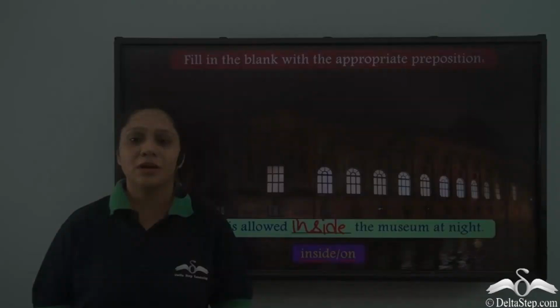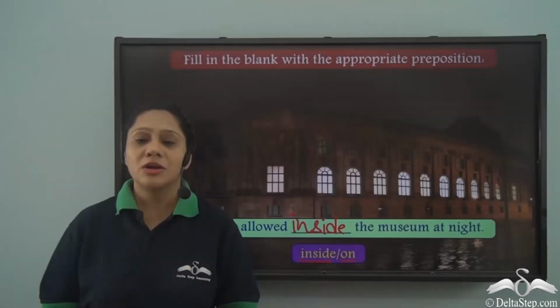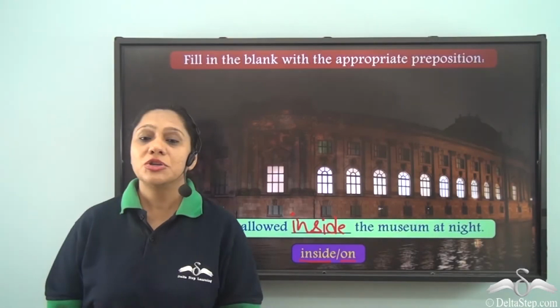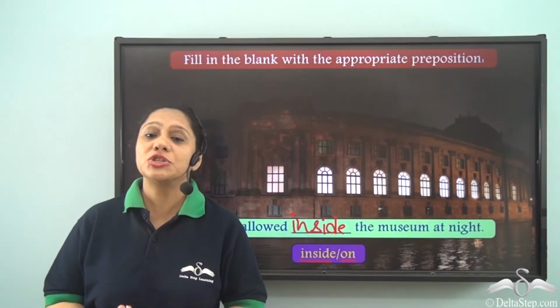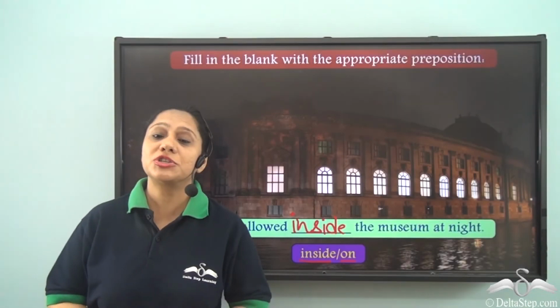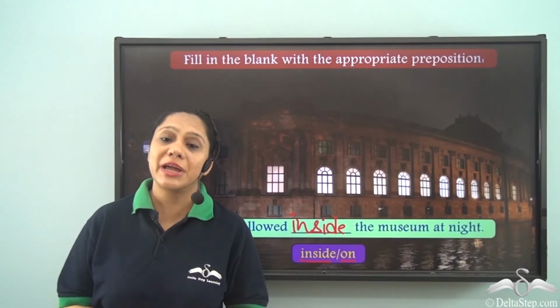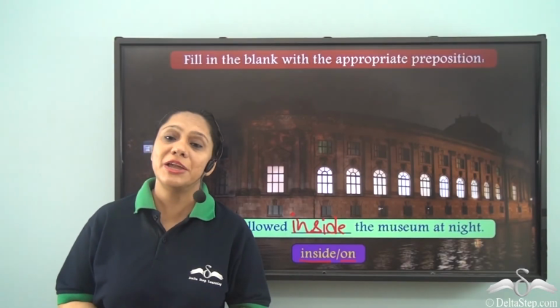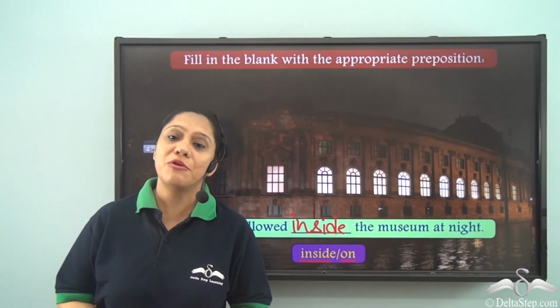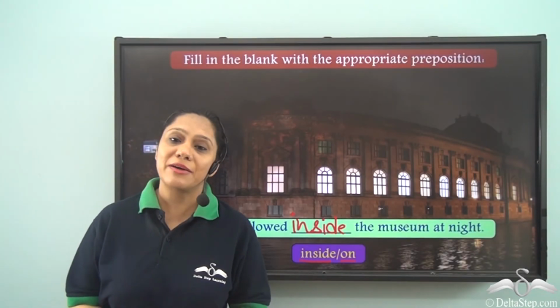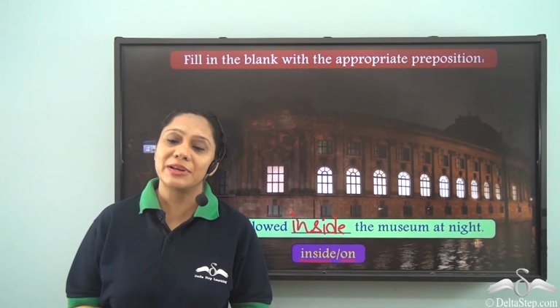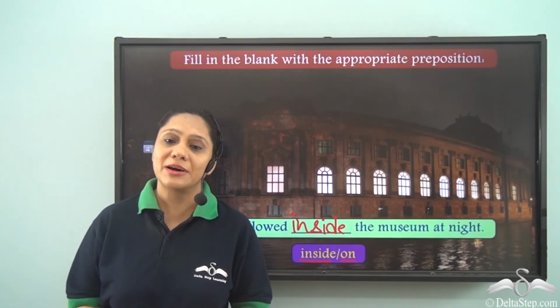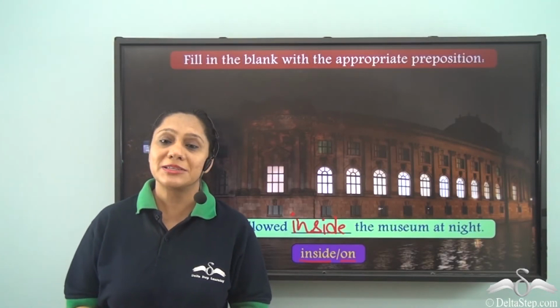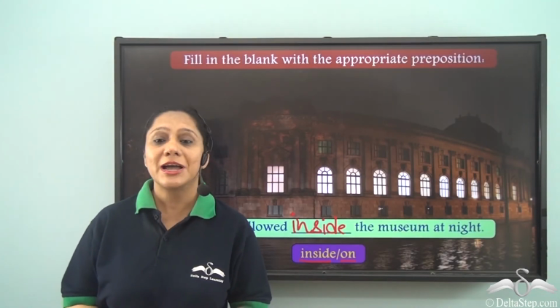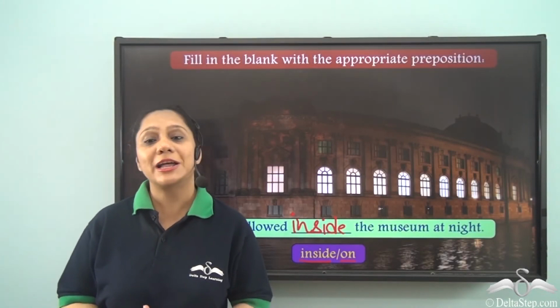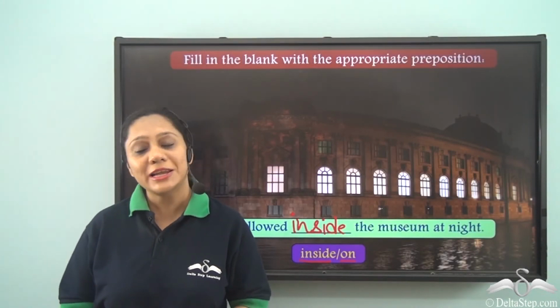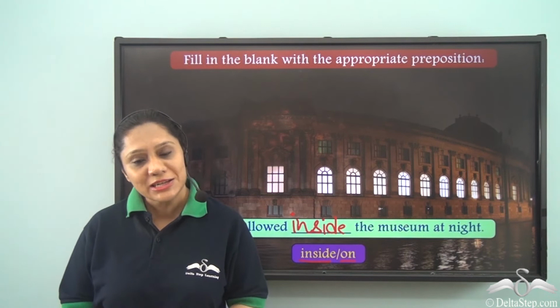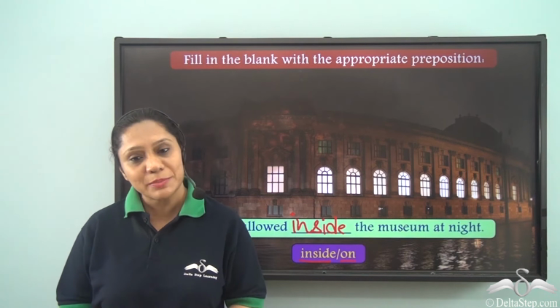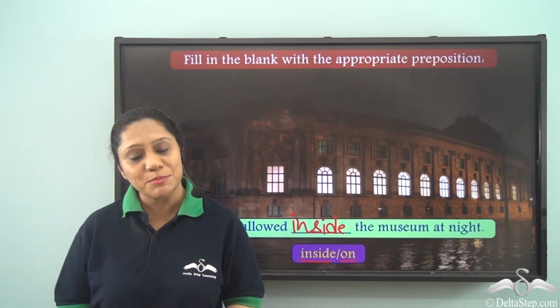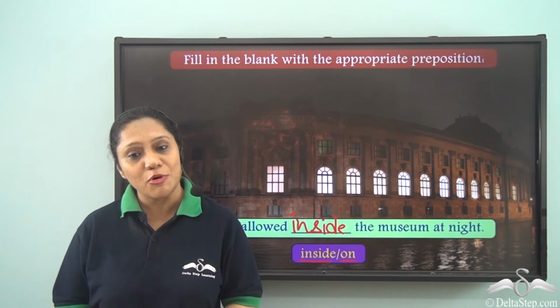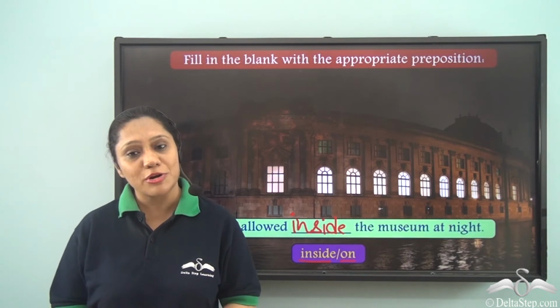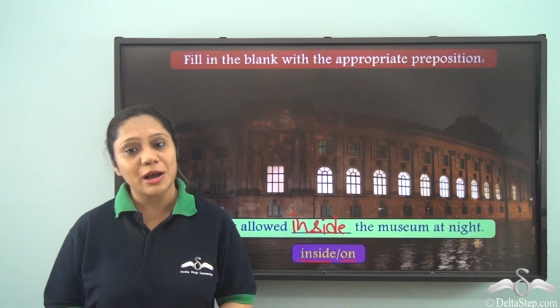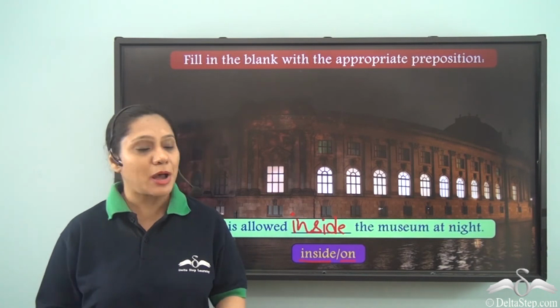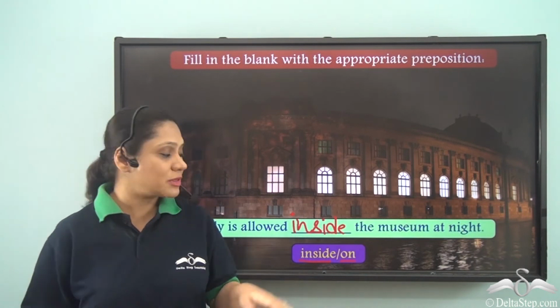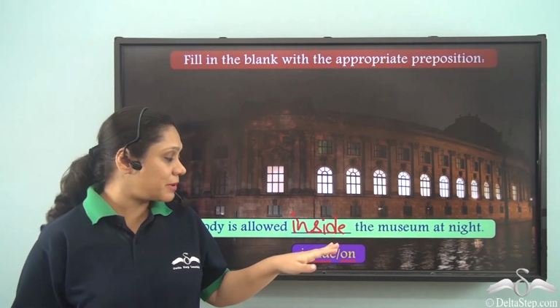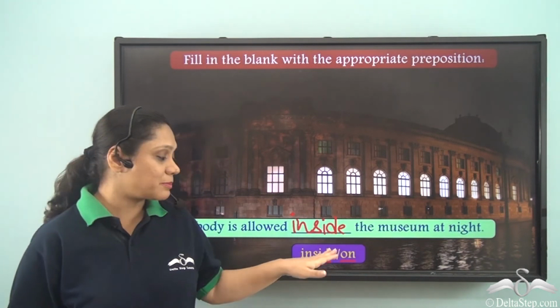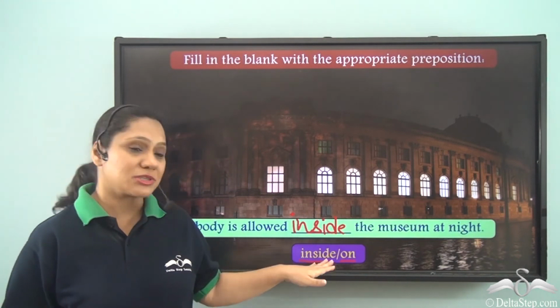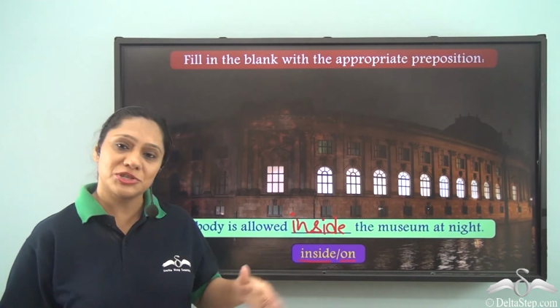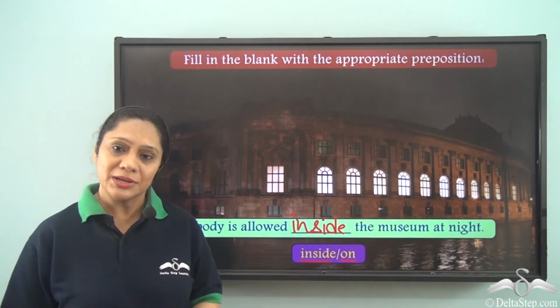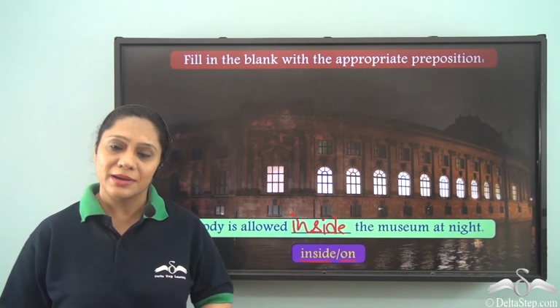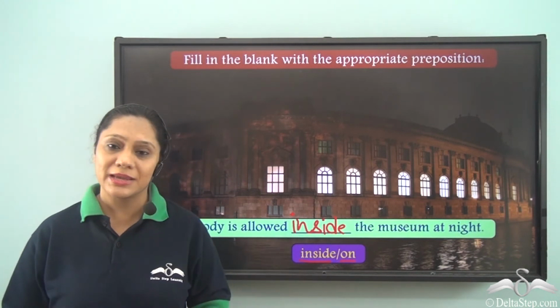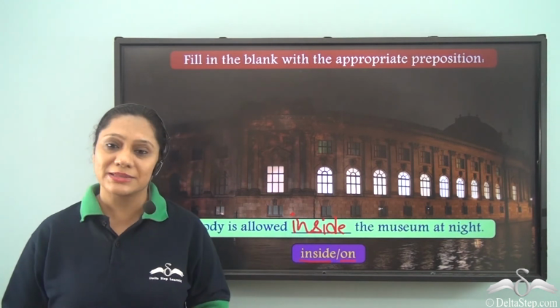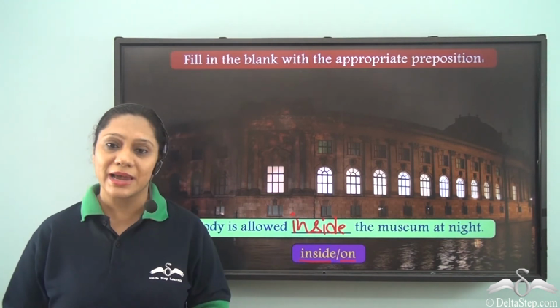So today you have learnt a little bit more about the preposition inside.